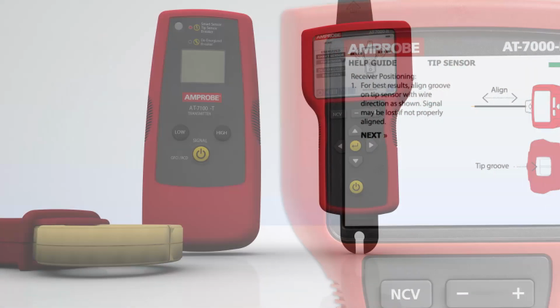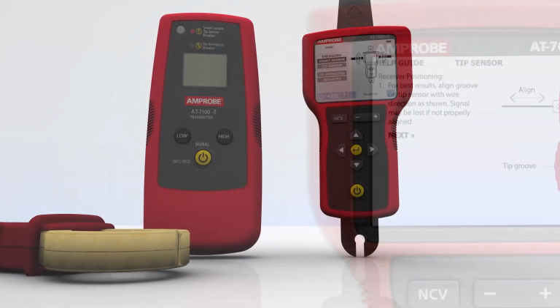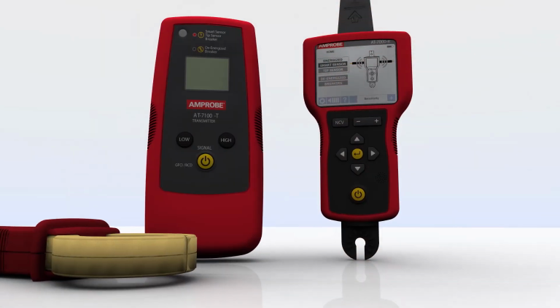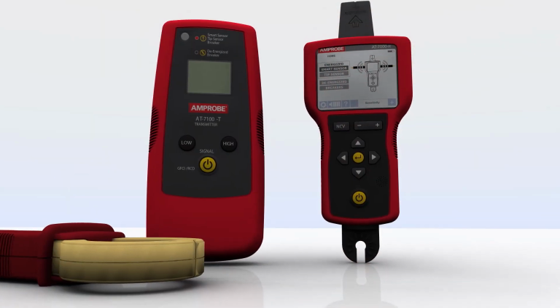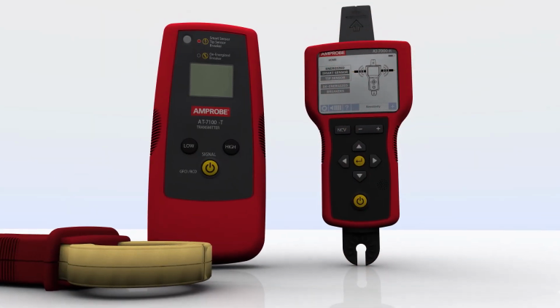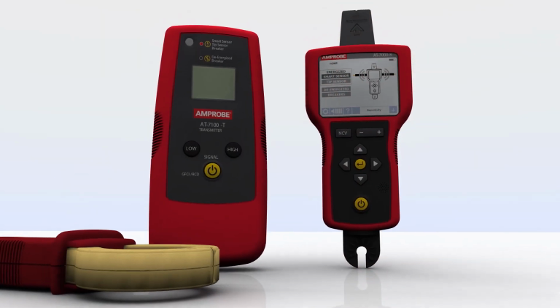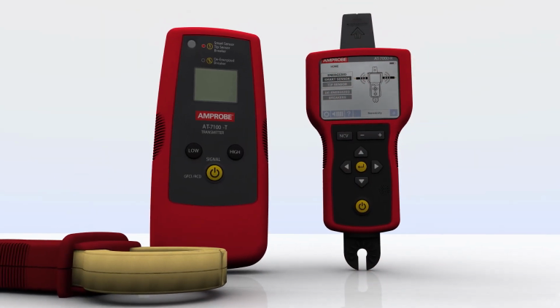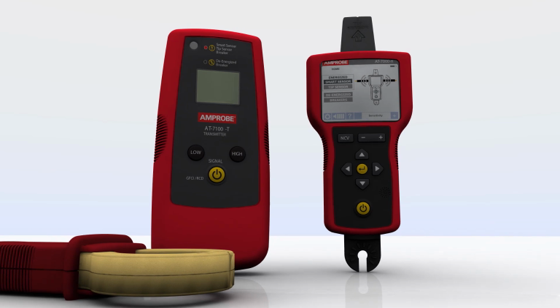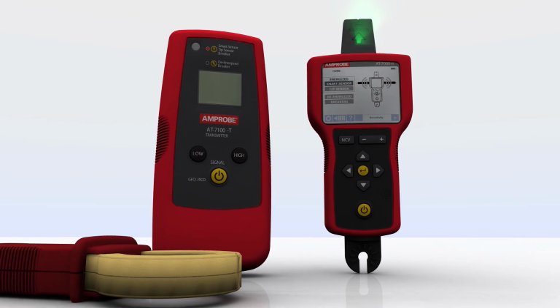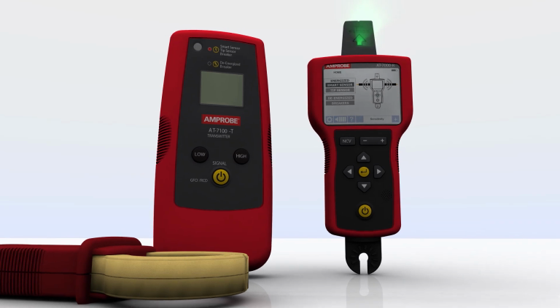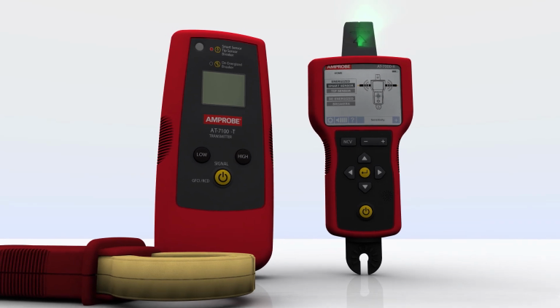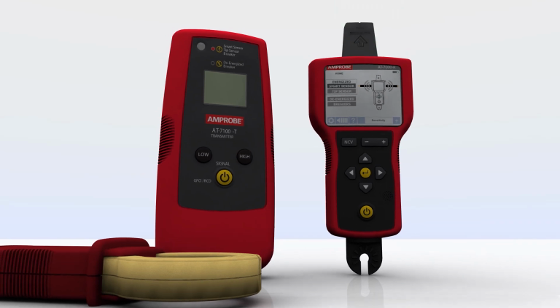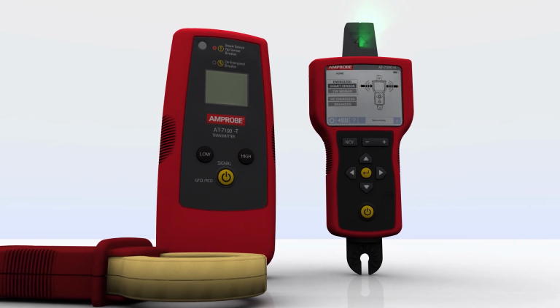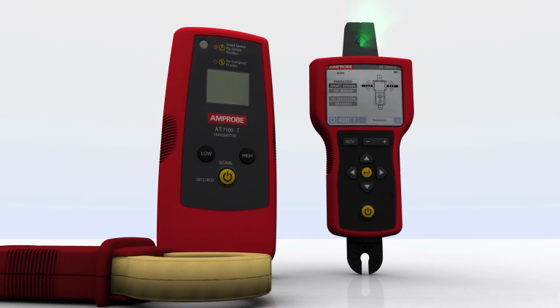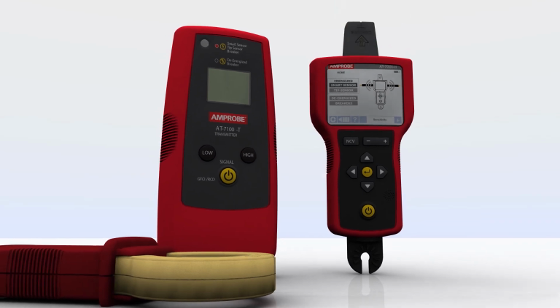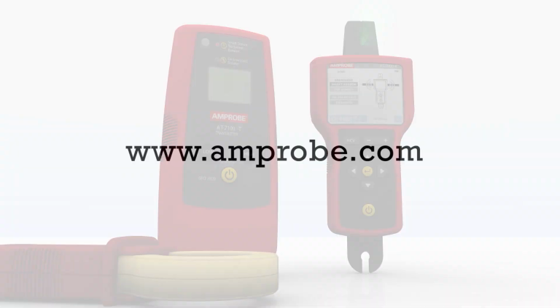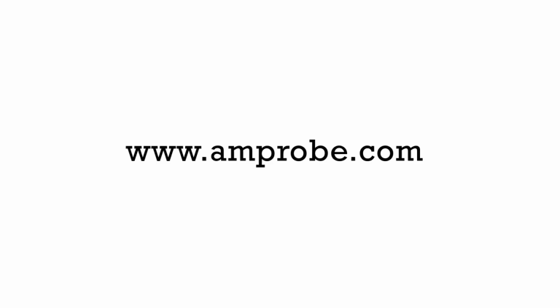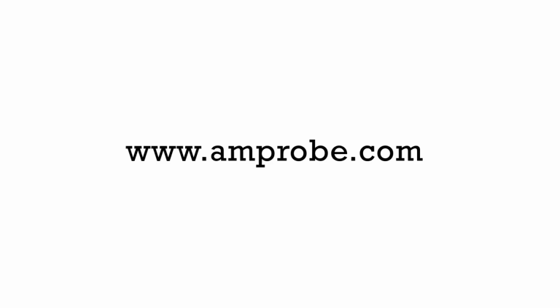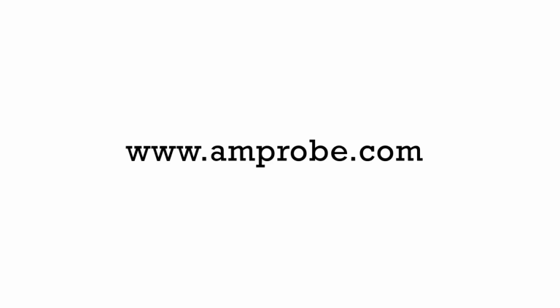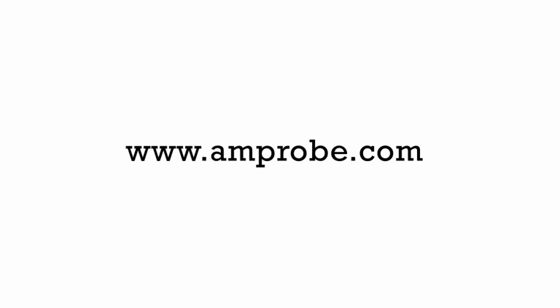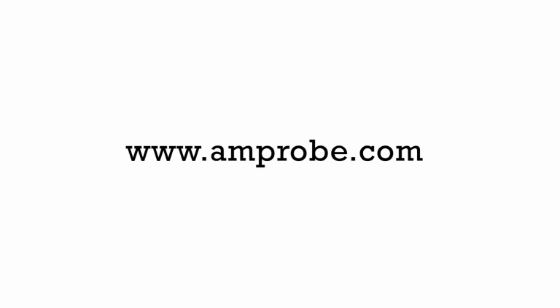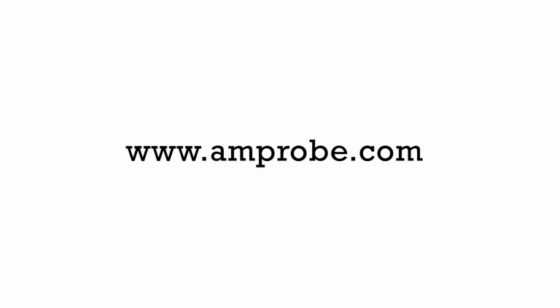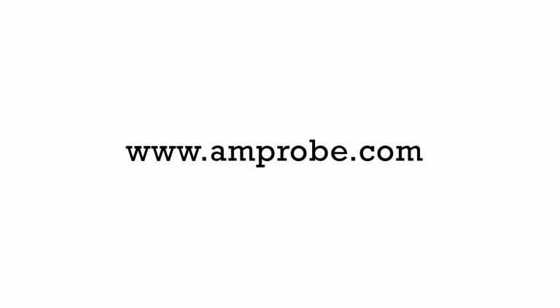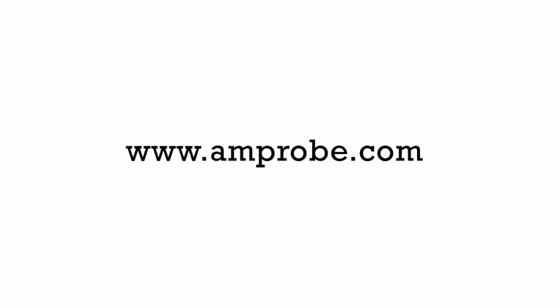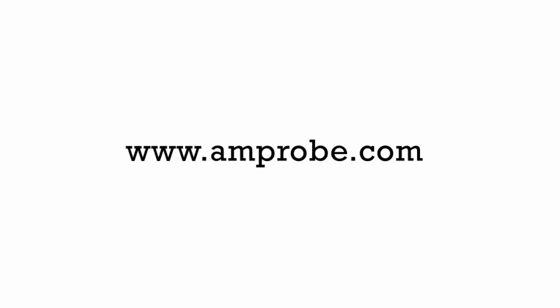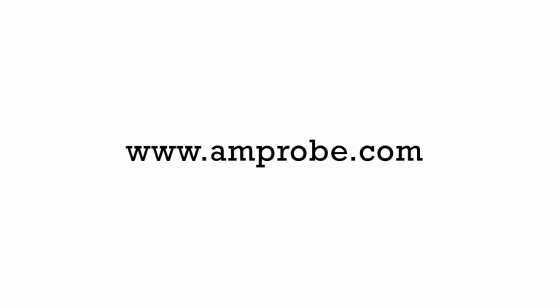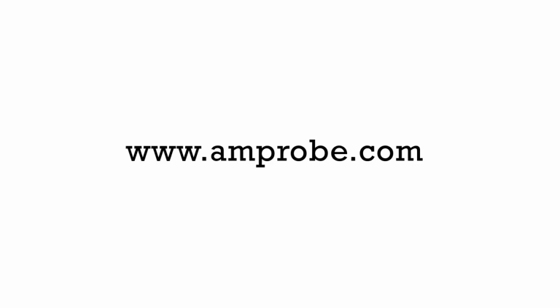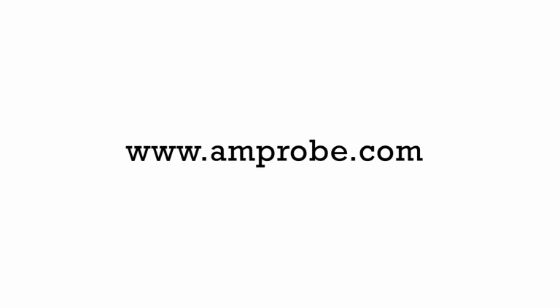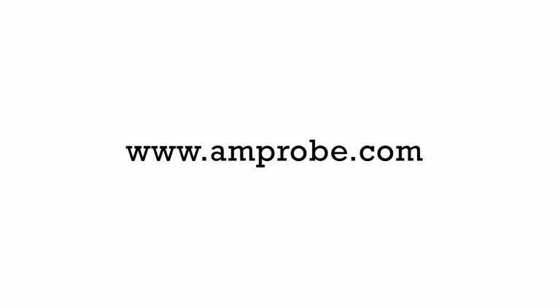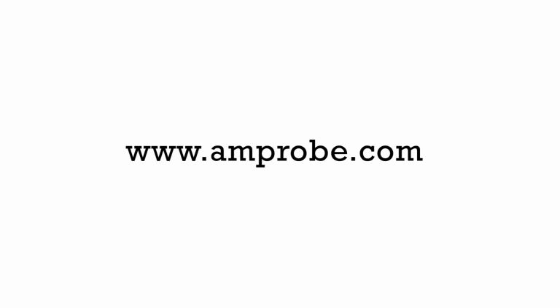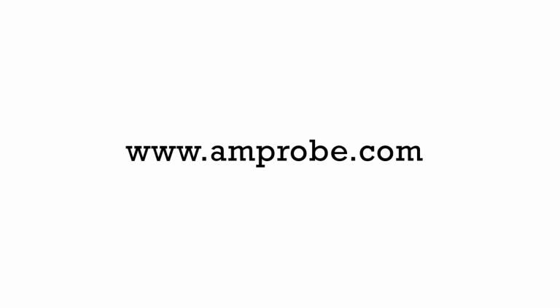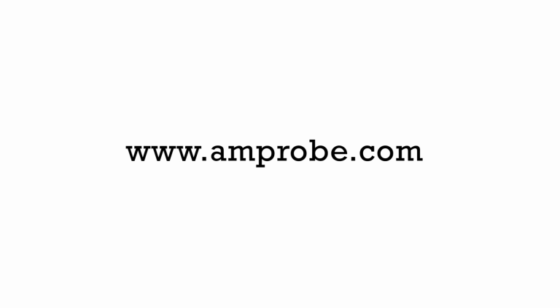Wire tracing has never been faster, easier, or more accurate. For more detailed product information, please visit Amprobe.com.